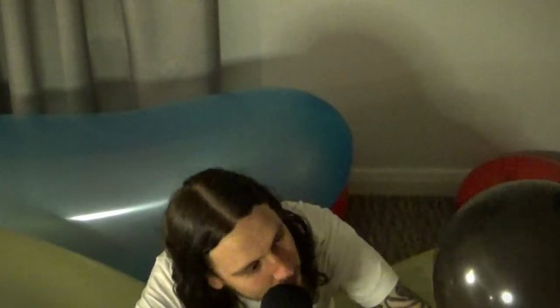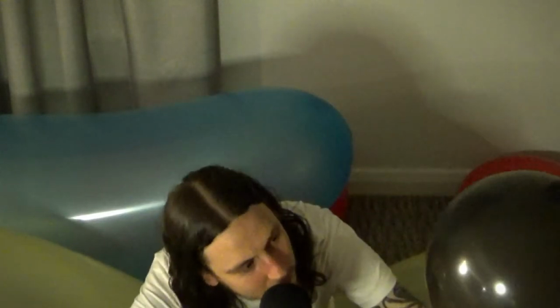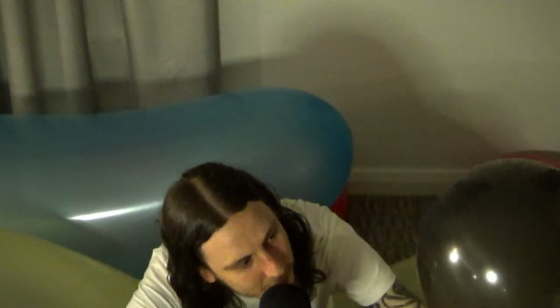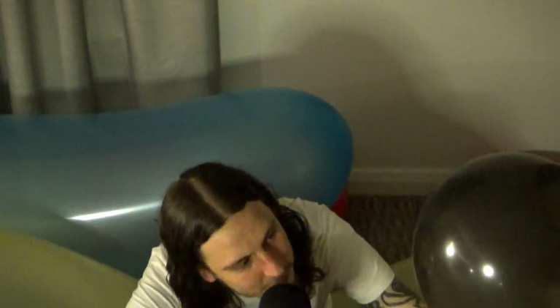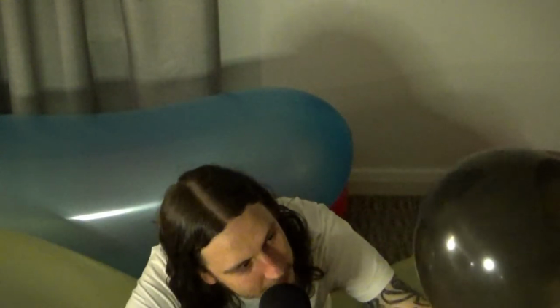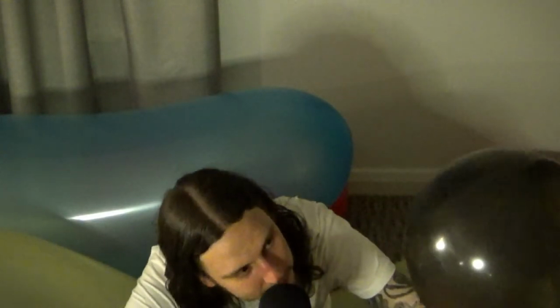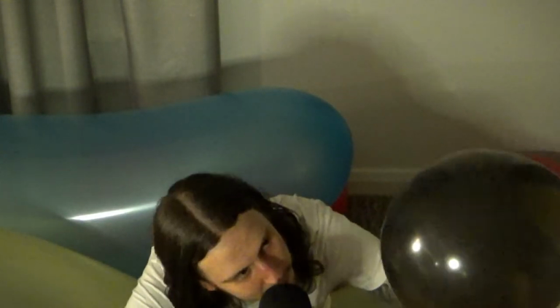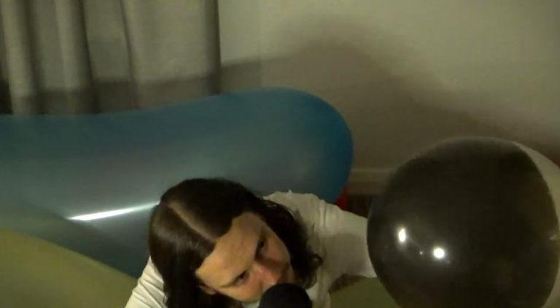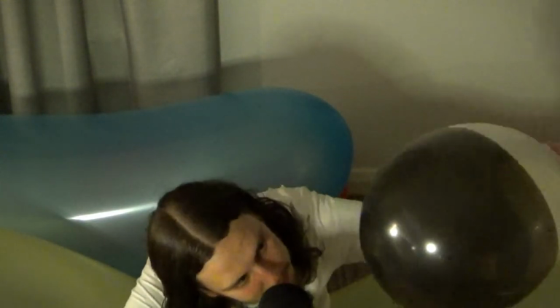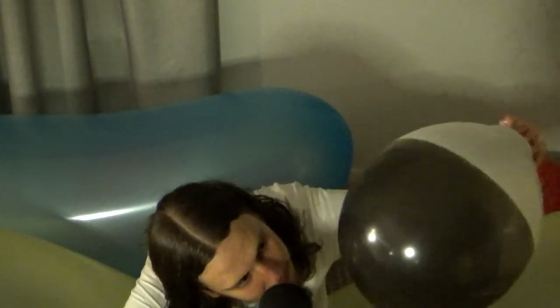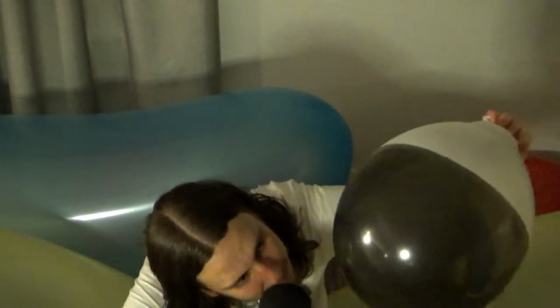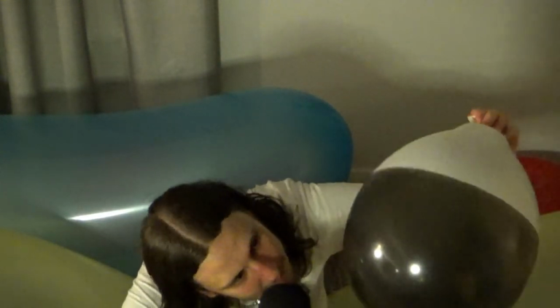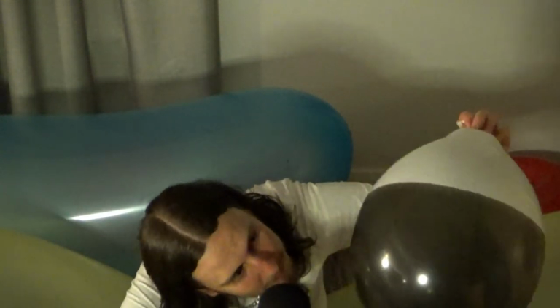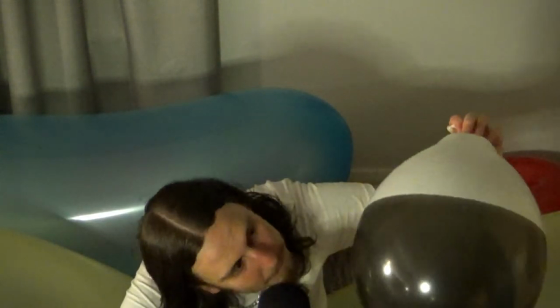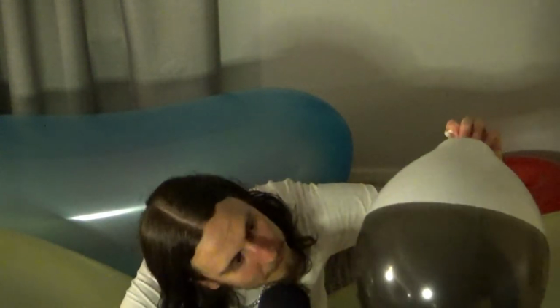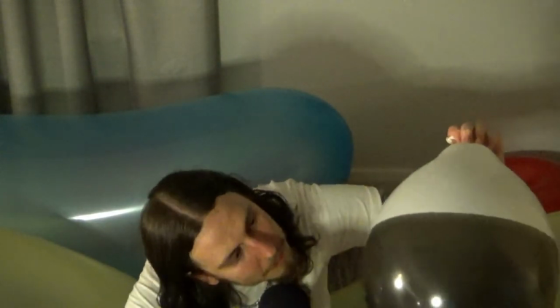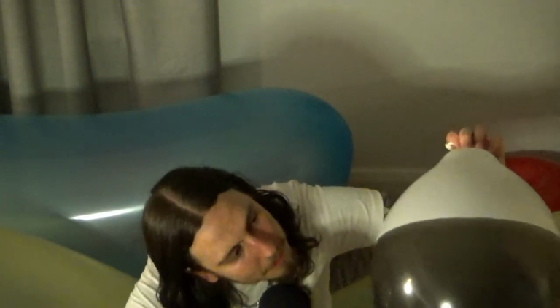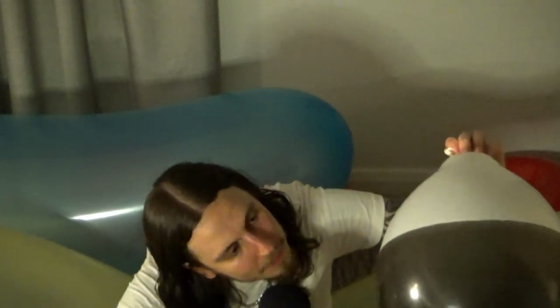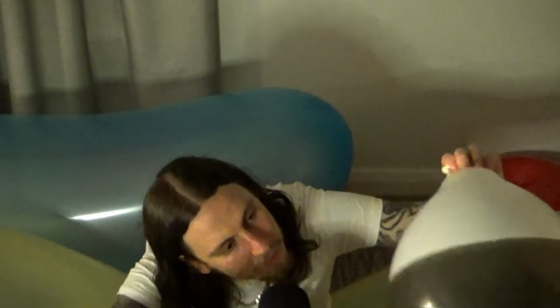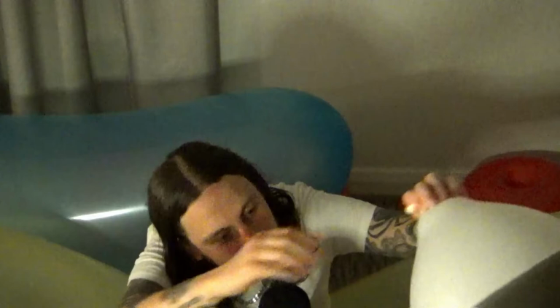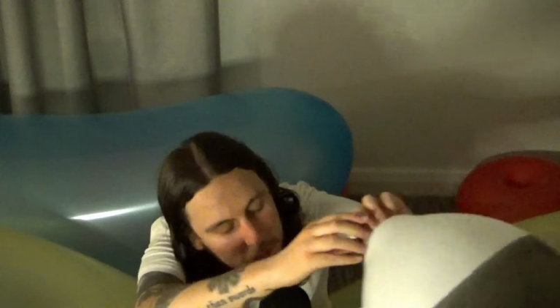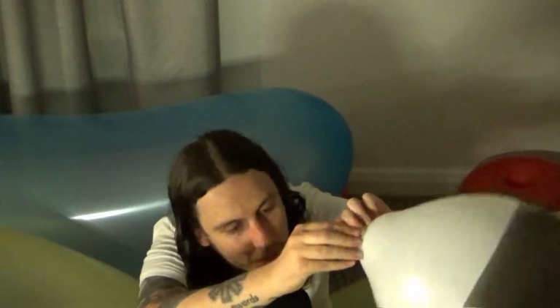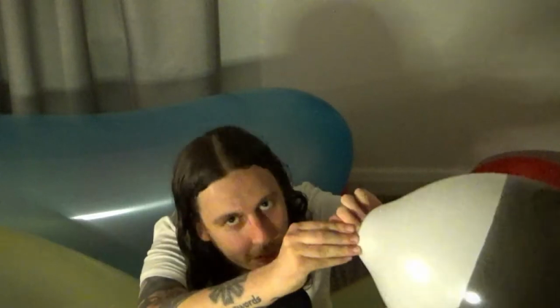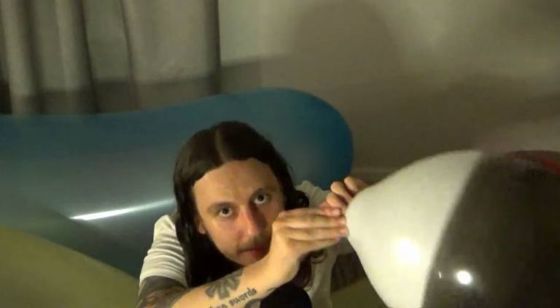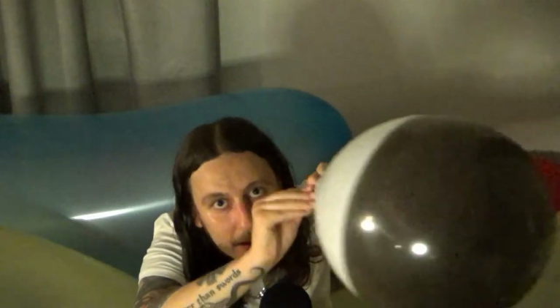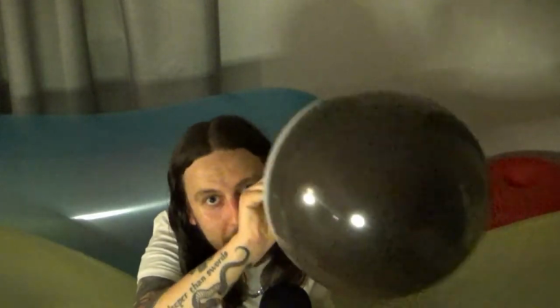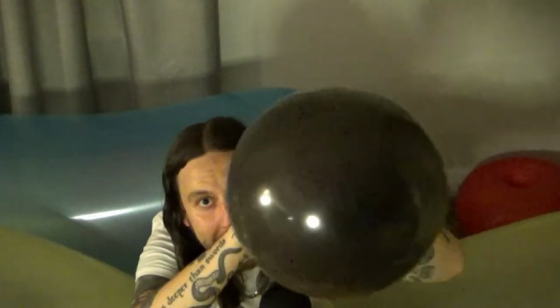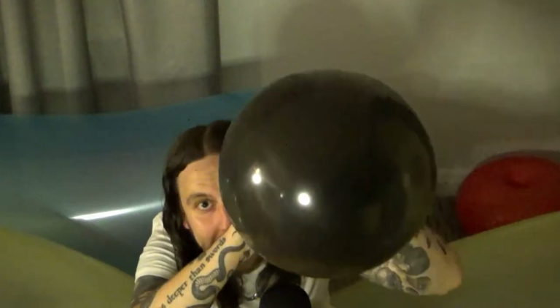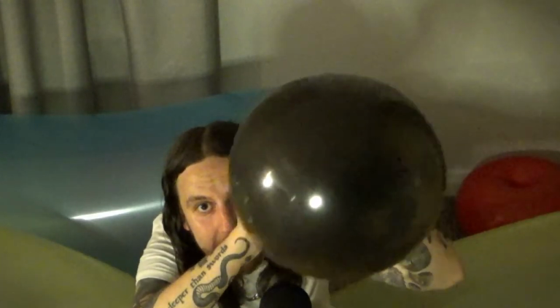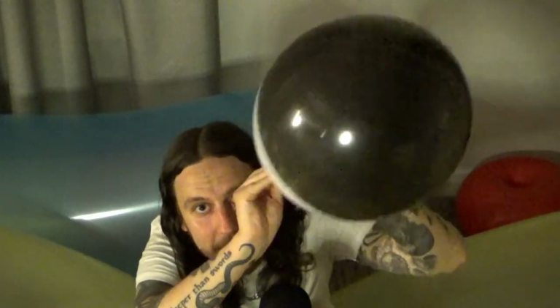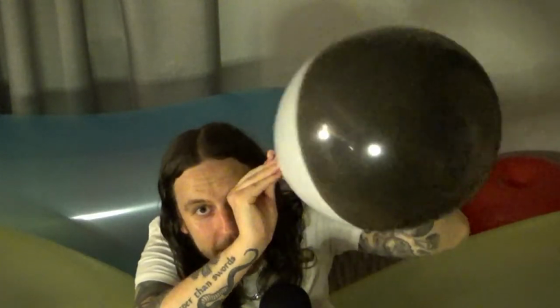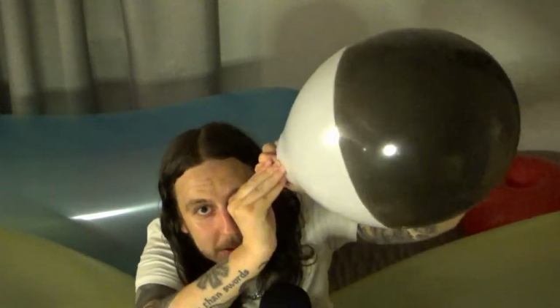Yeah, I think it is supposed to be black. It's quite dark black actually.